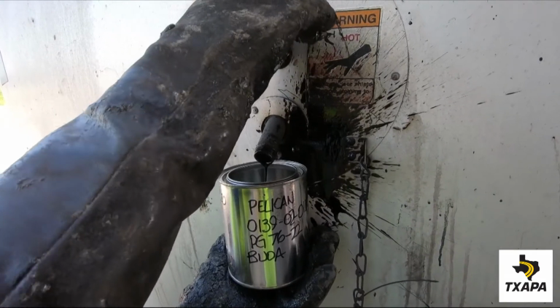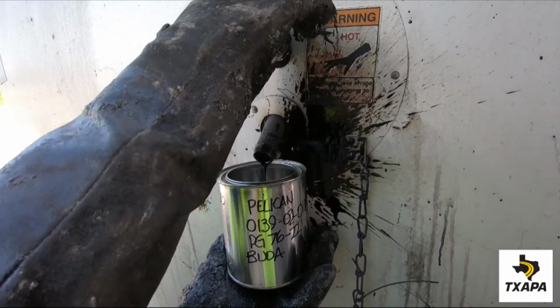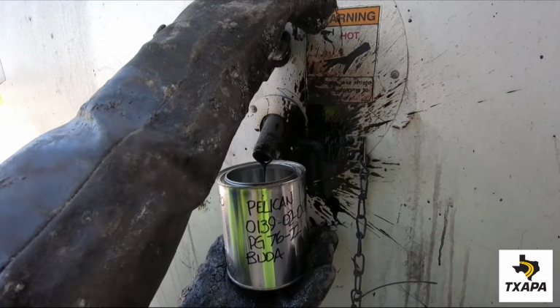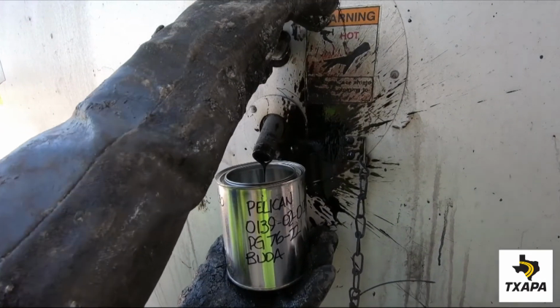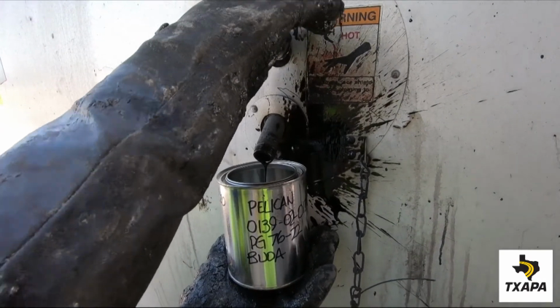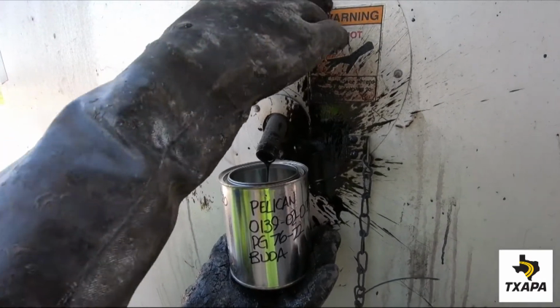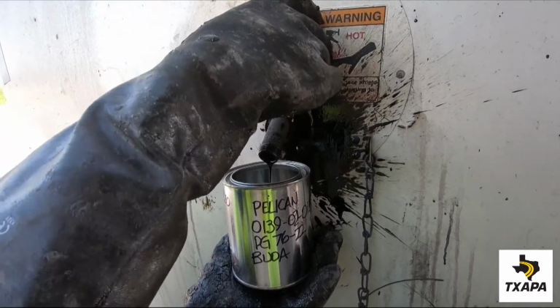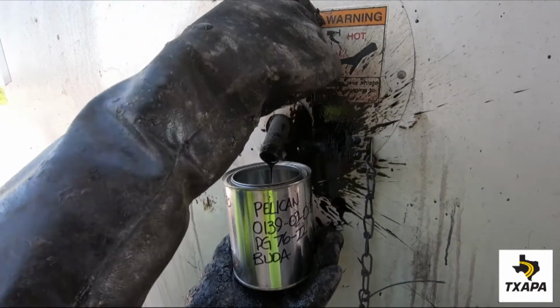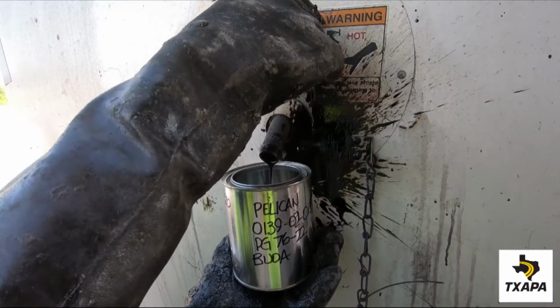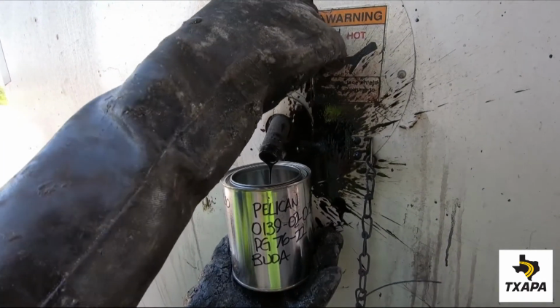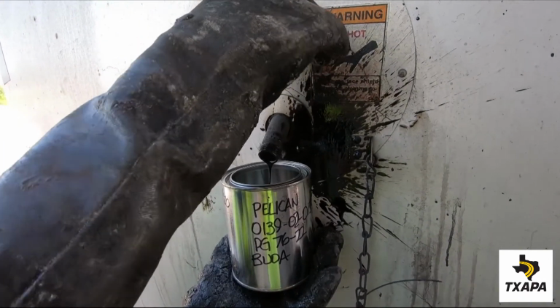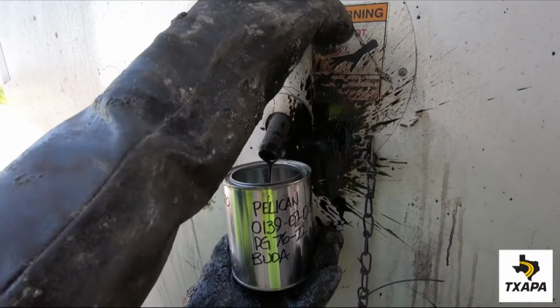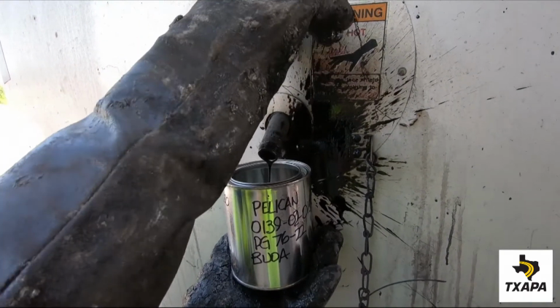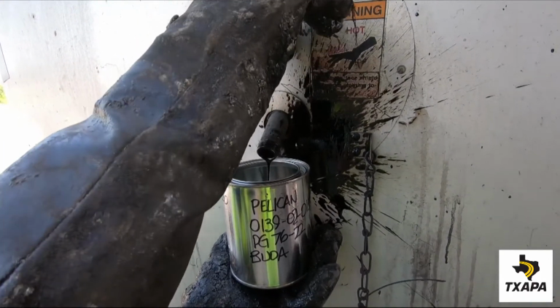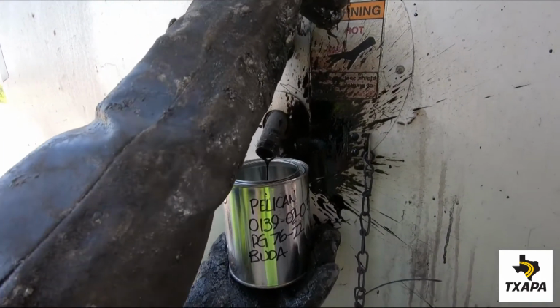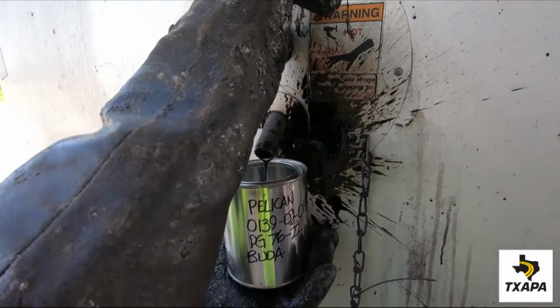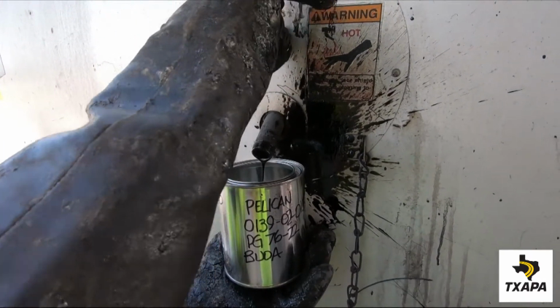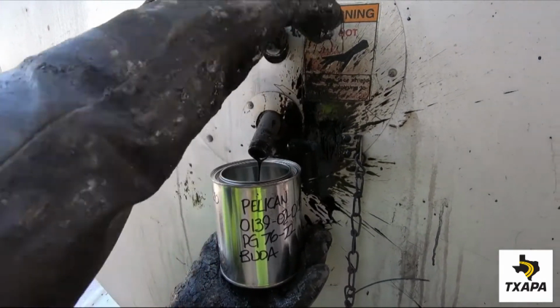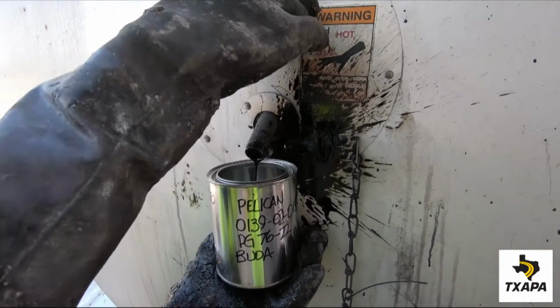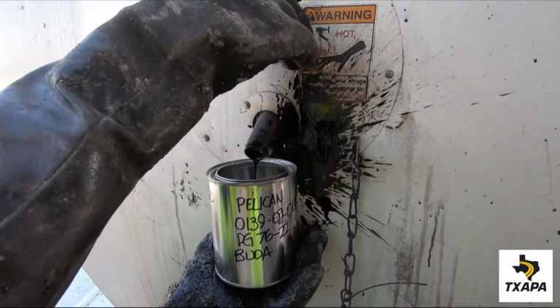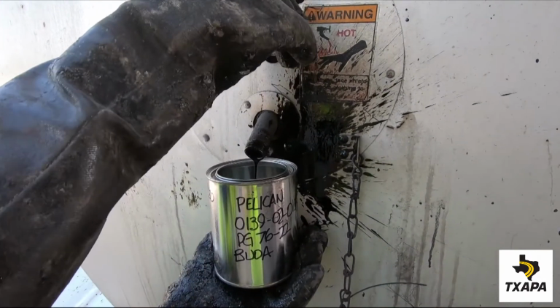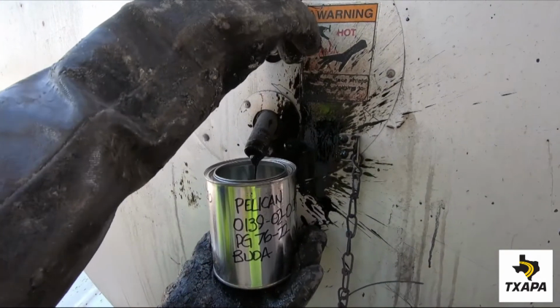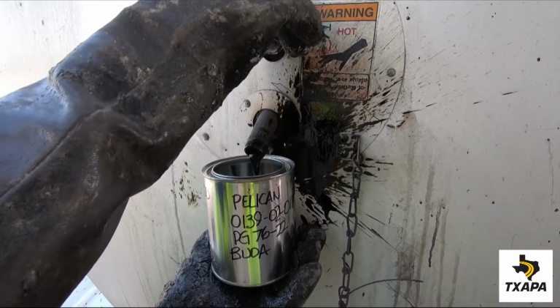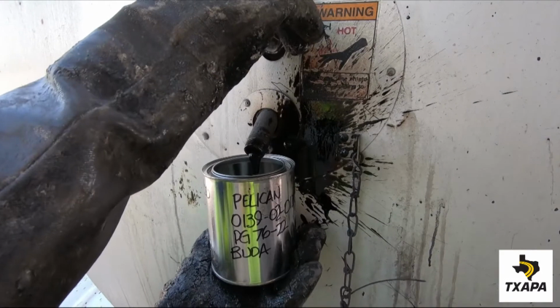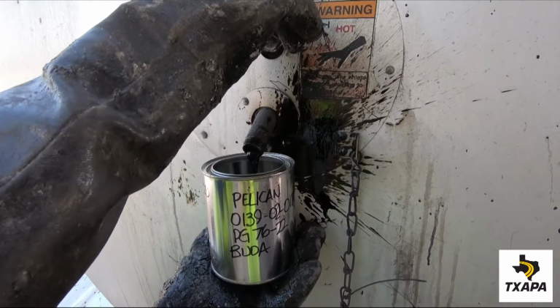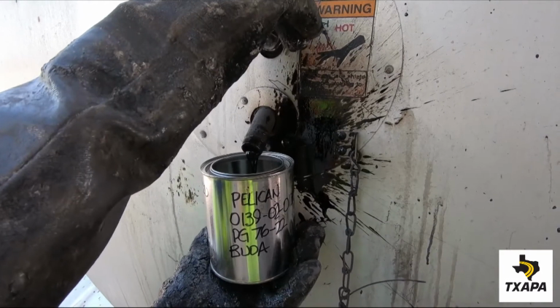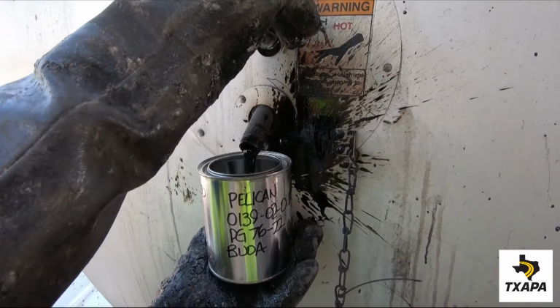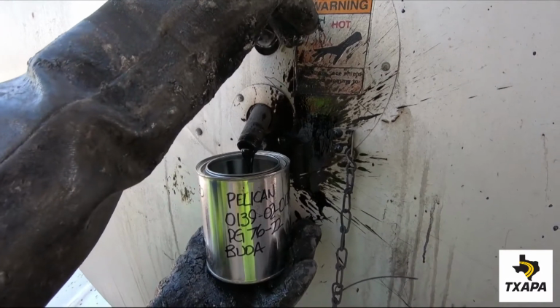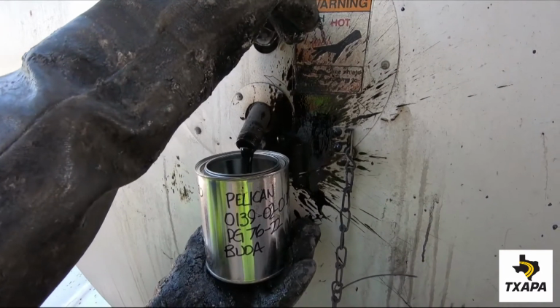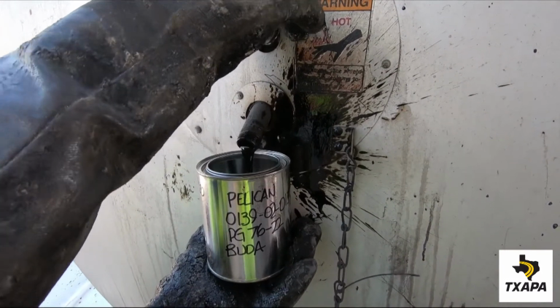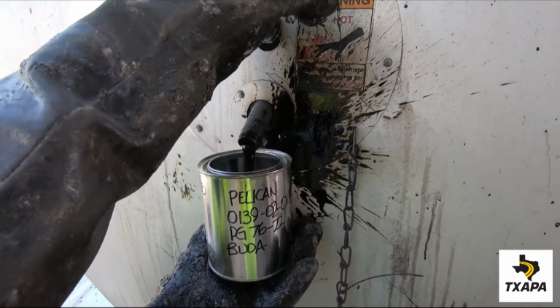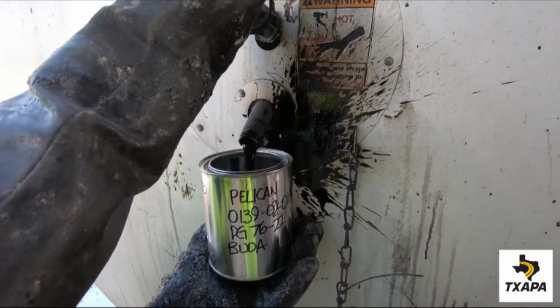The tanks are under pressure, so open and close the valve slowly.